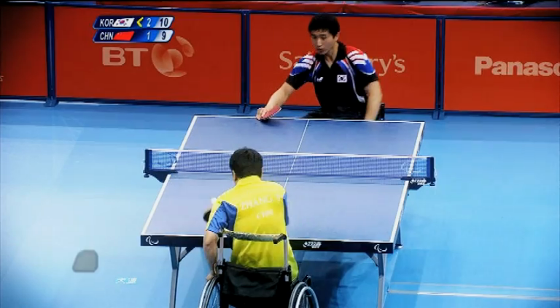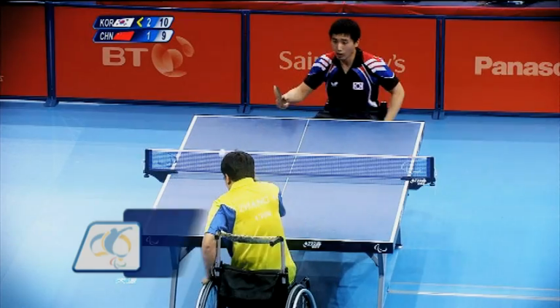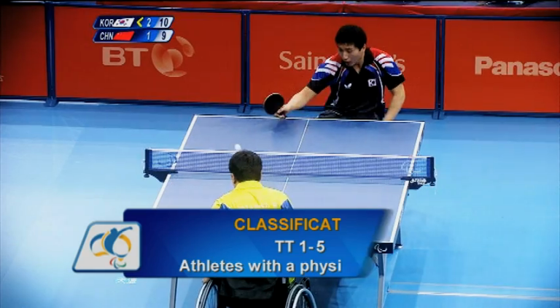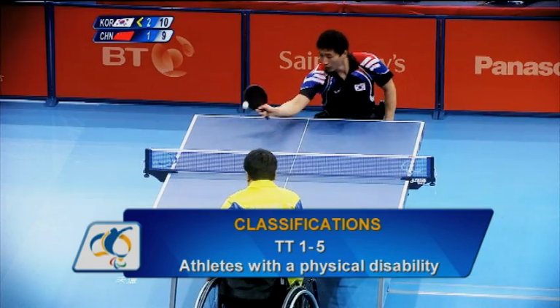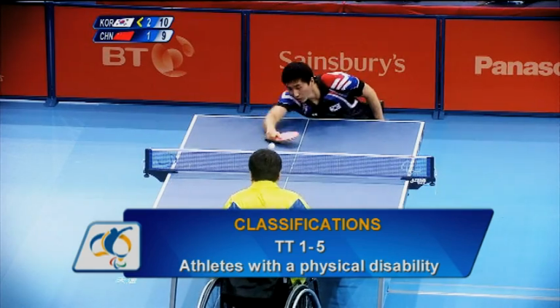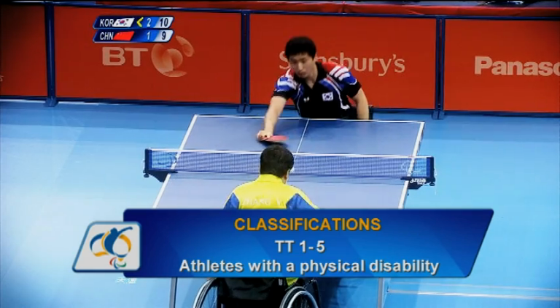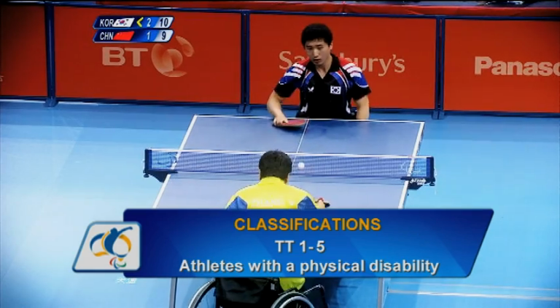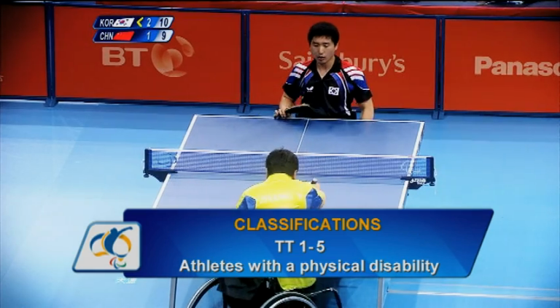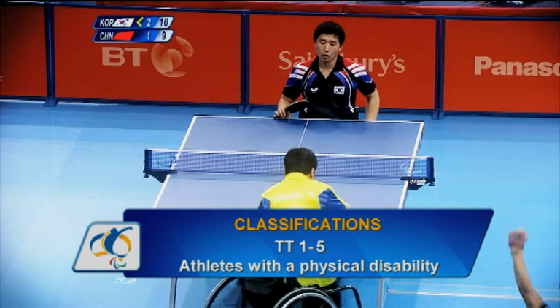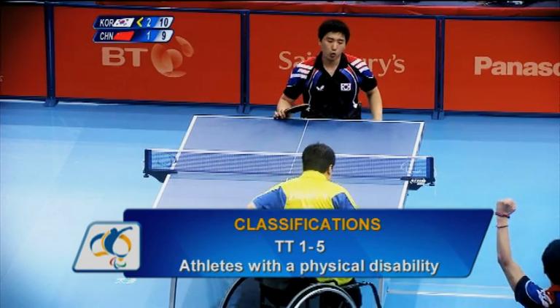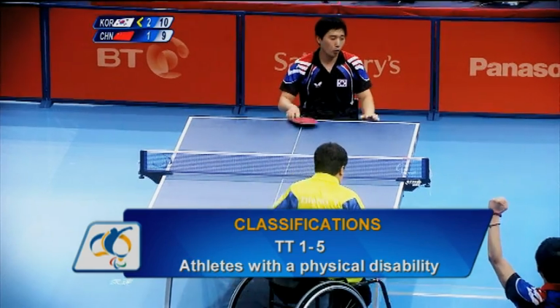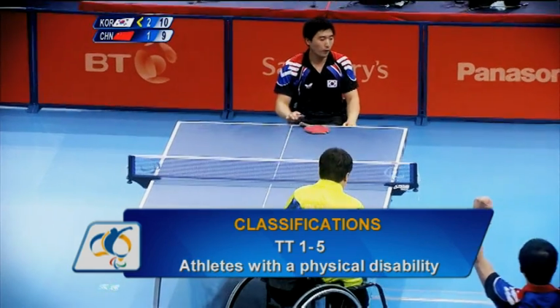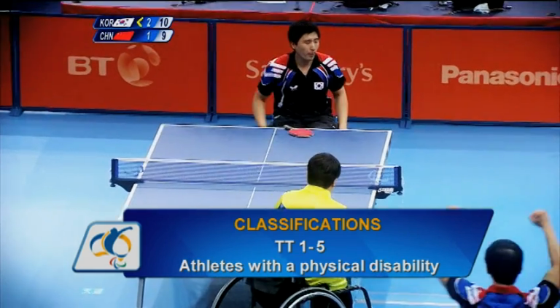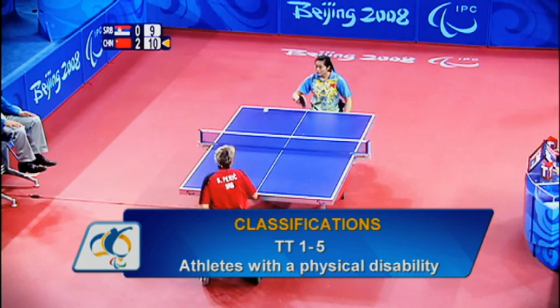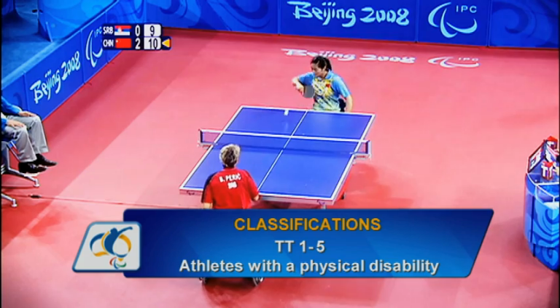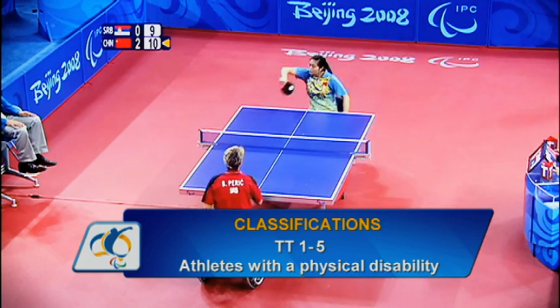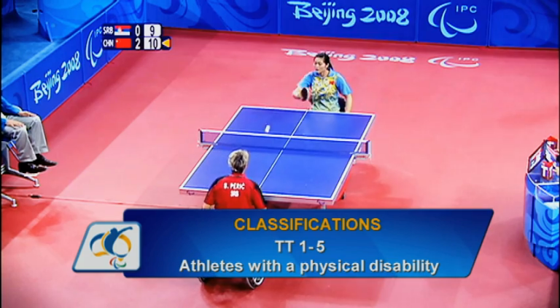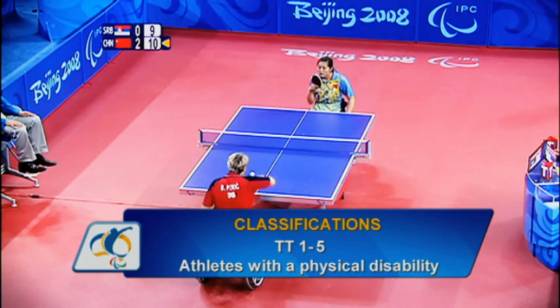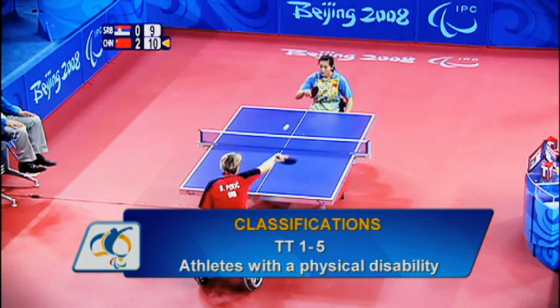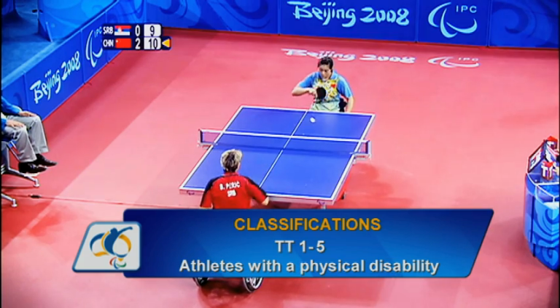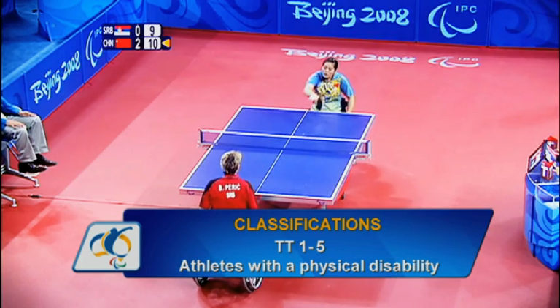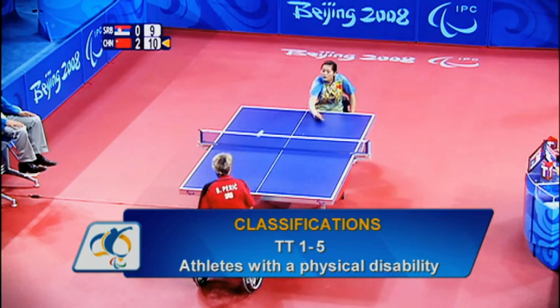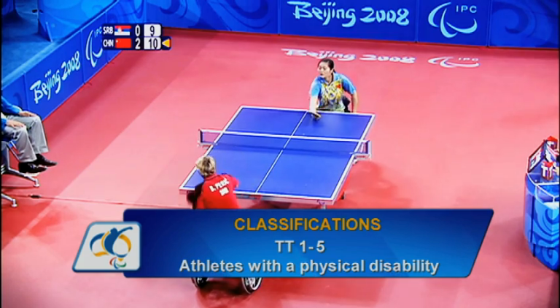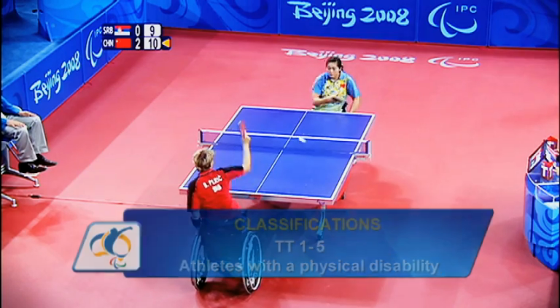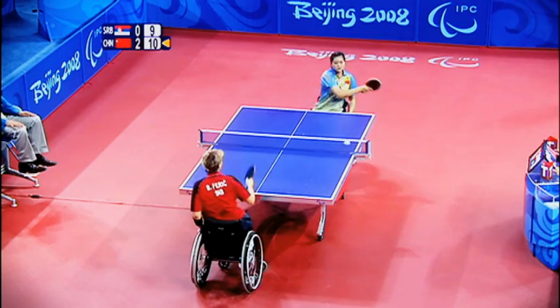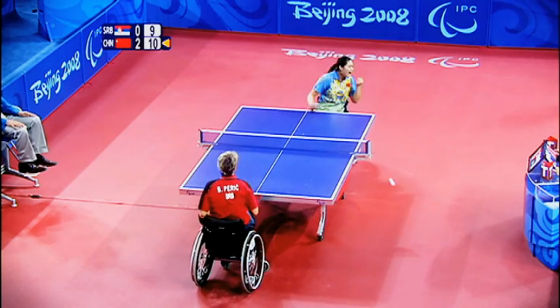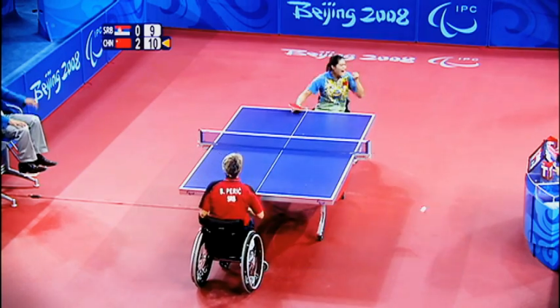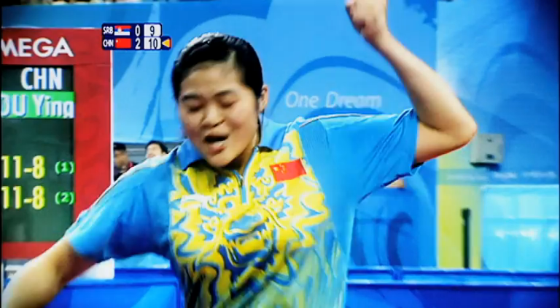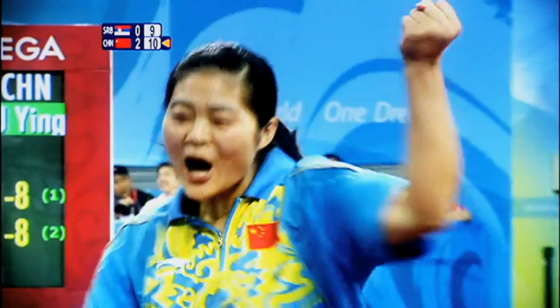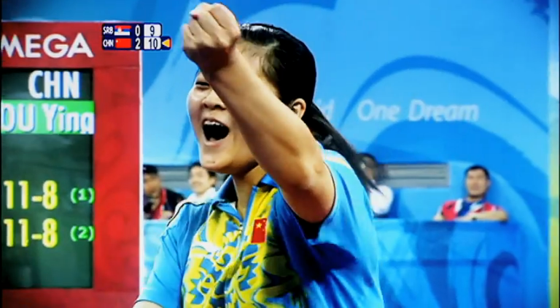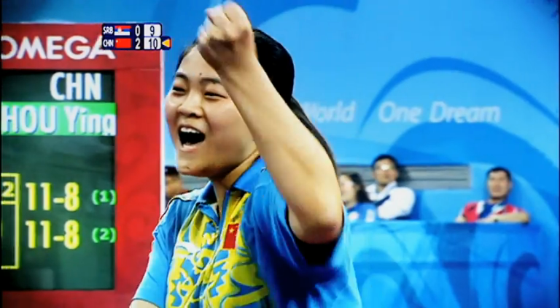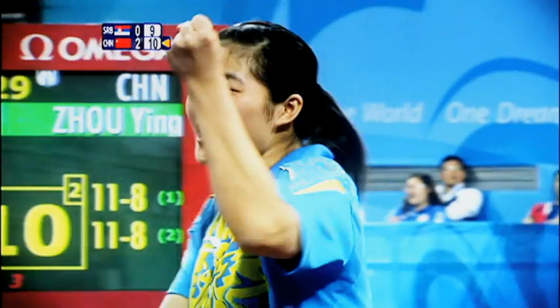Classes 1 to 5 are for athletes with a physical disability such as spinal damage or cerebral palsy who use a wheelchair during play.